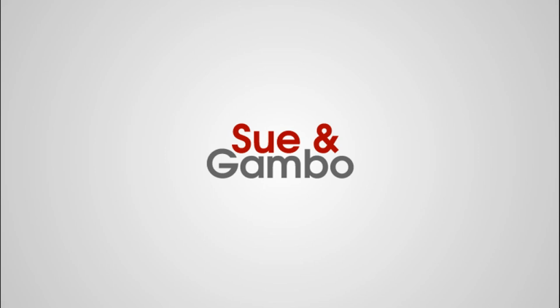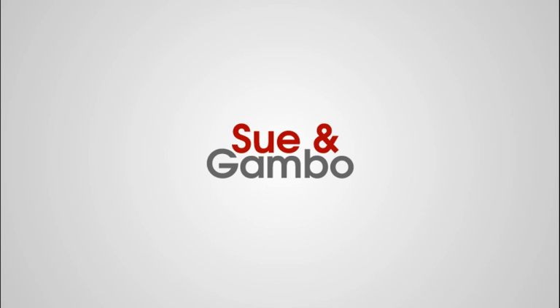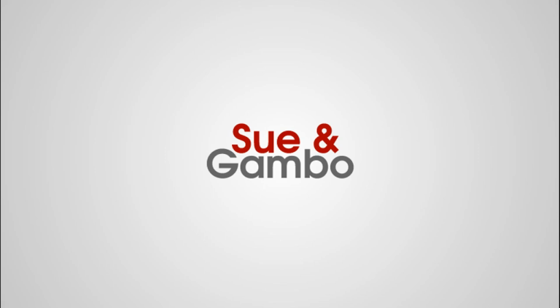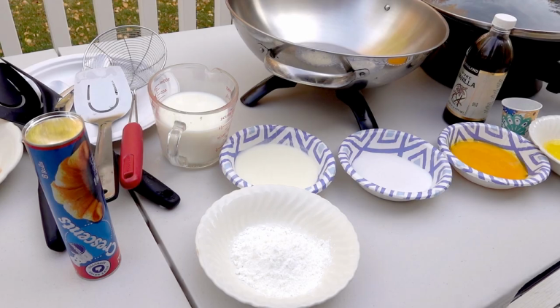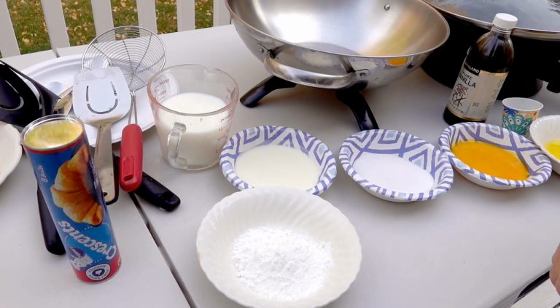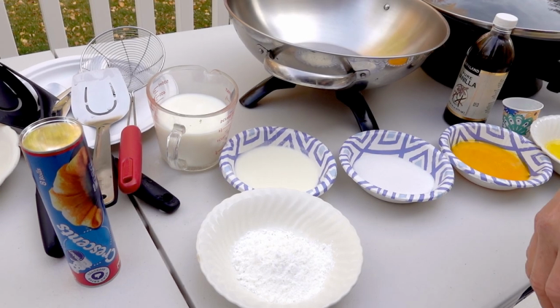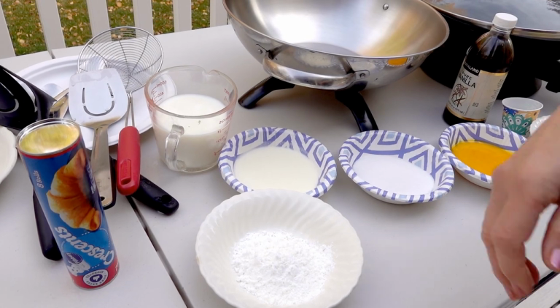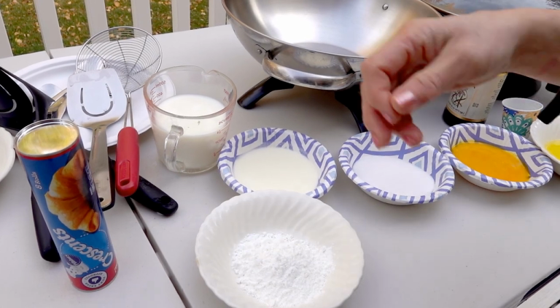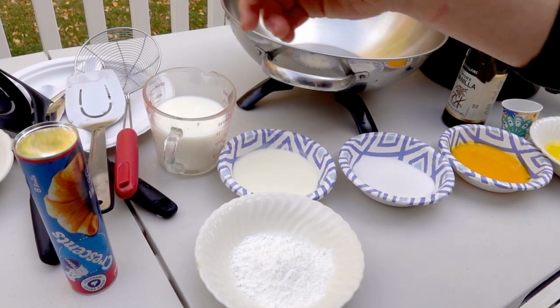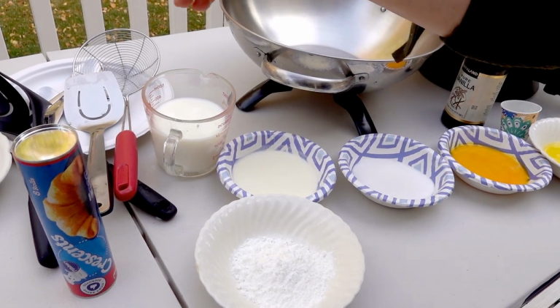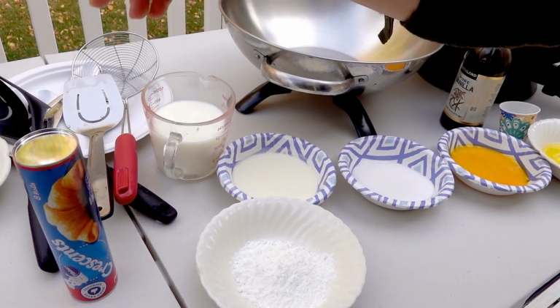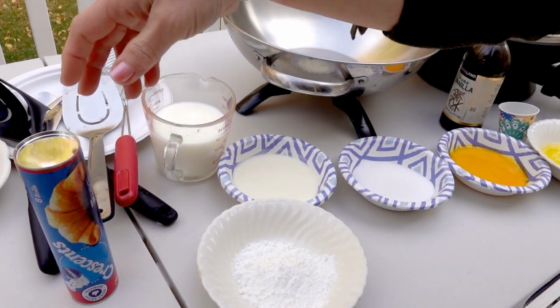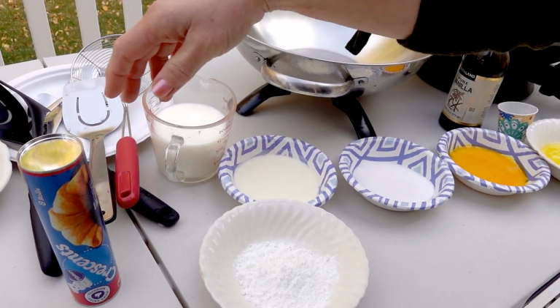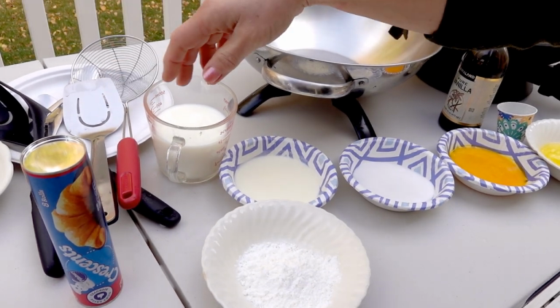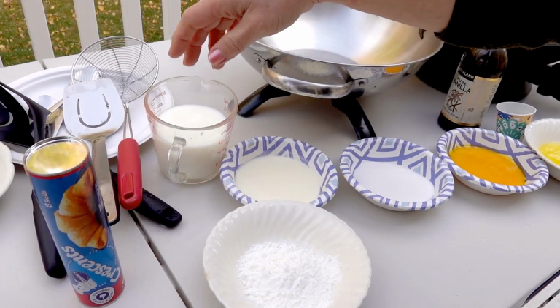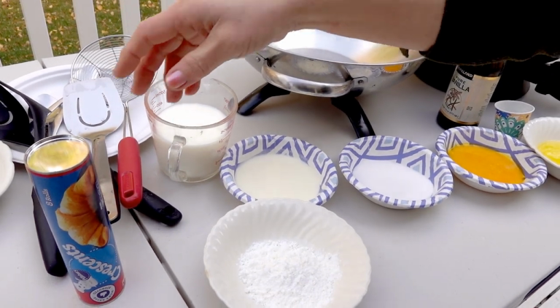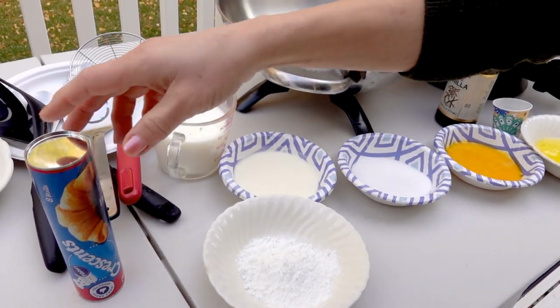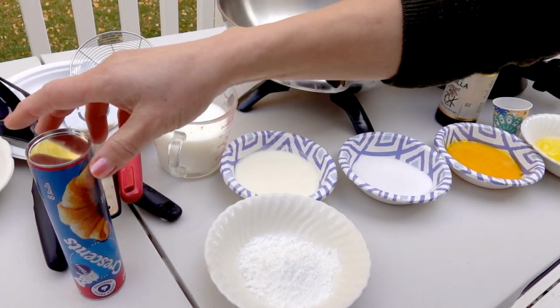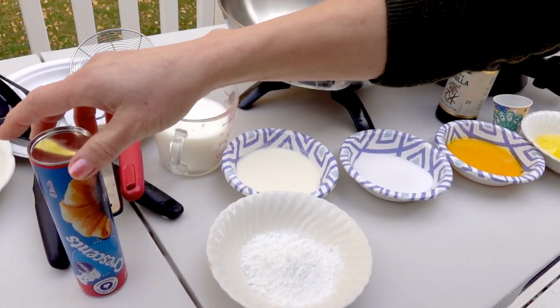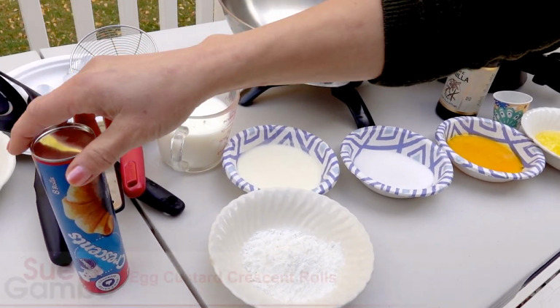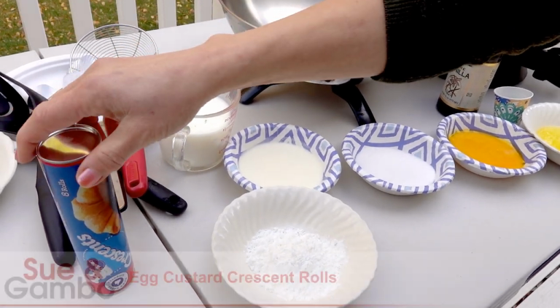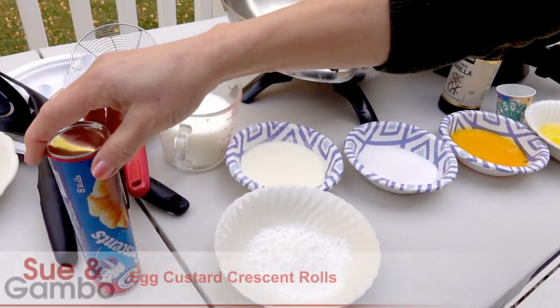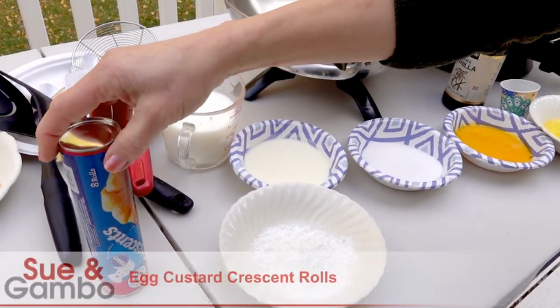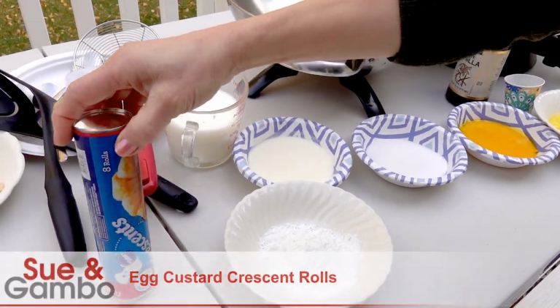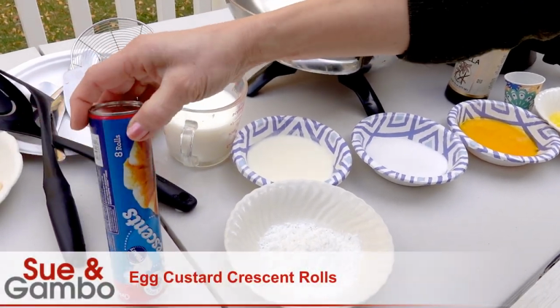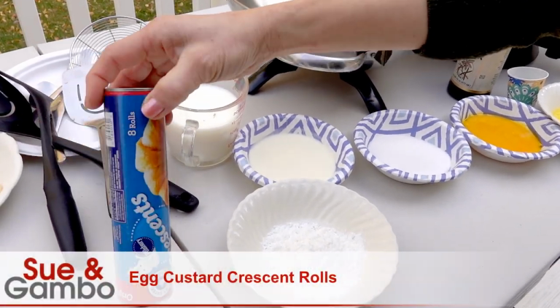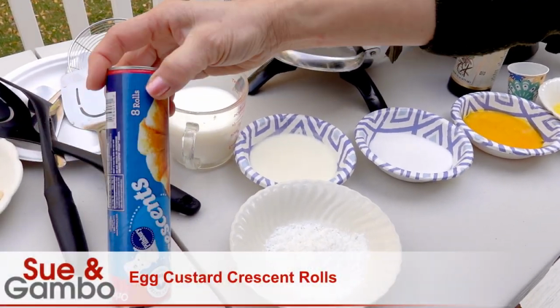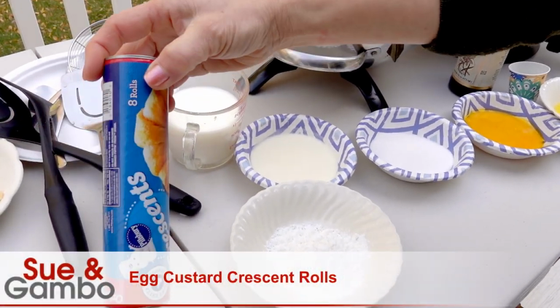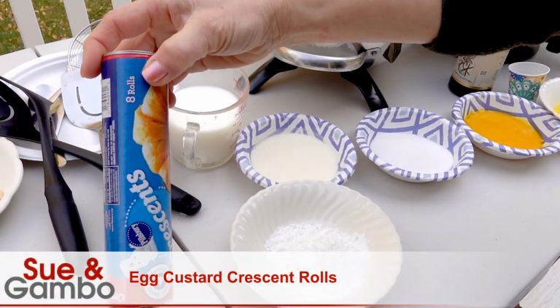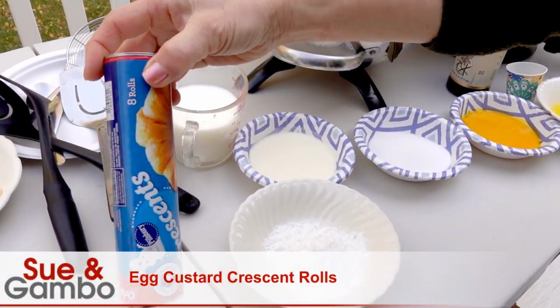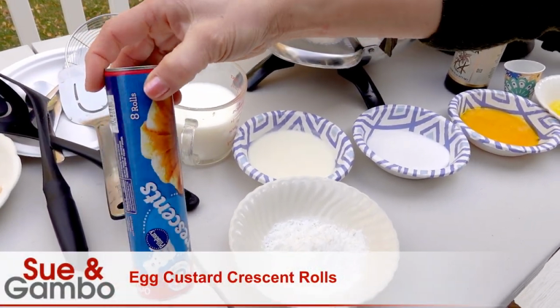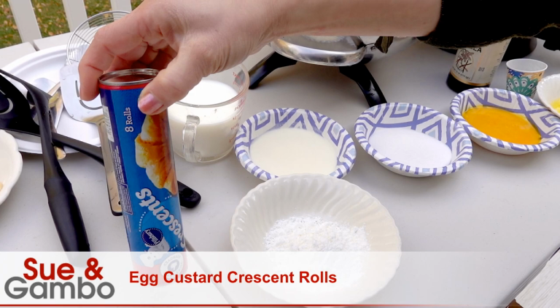Hello, I'm going to make the egg yolk custard cuisine today.